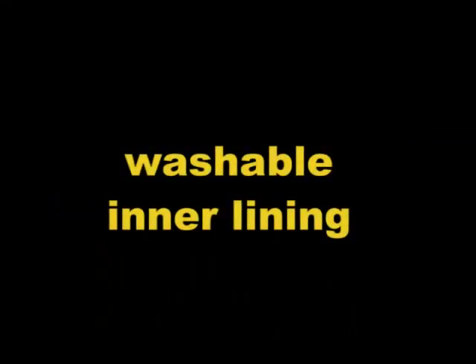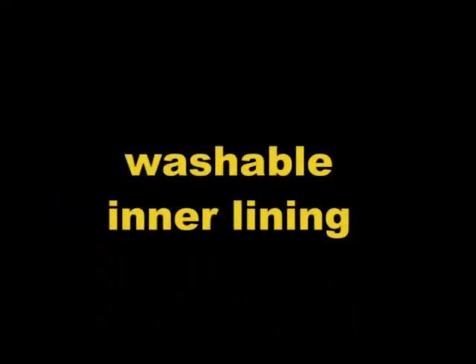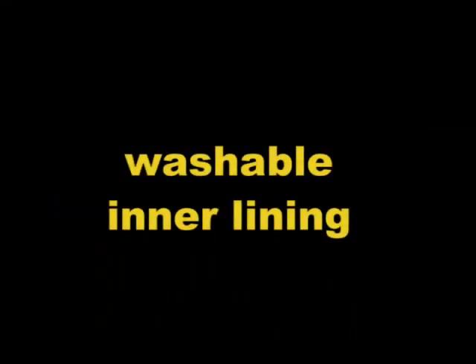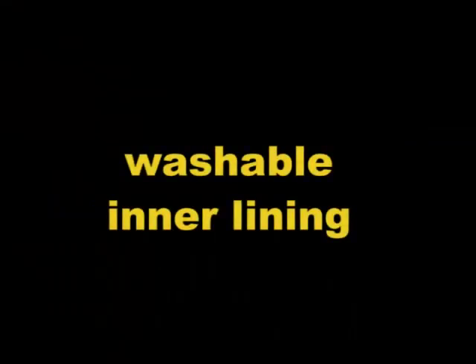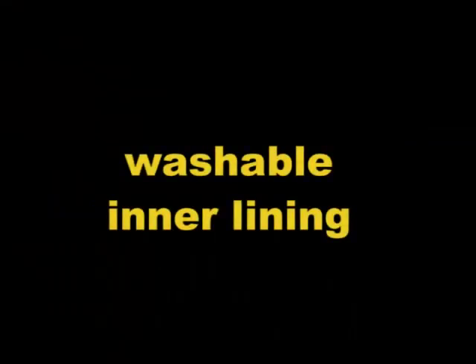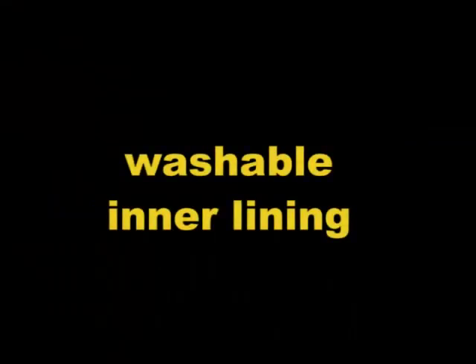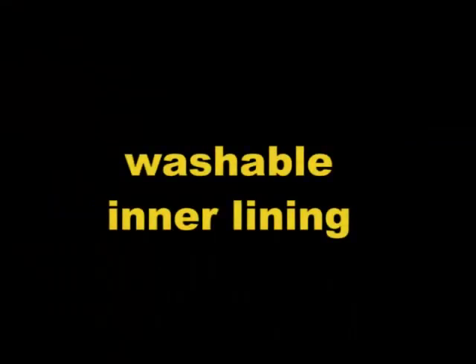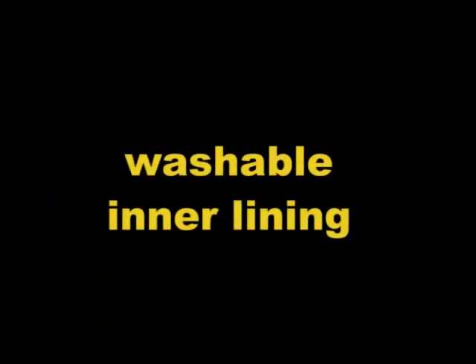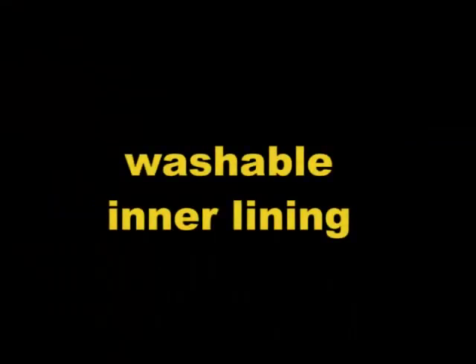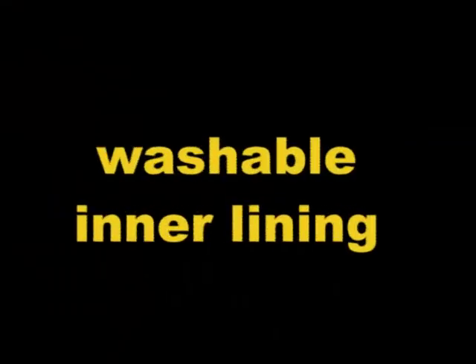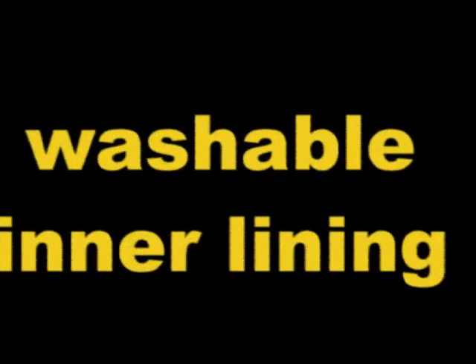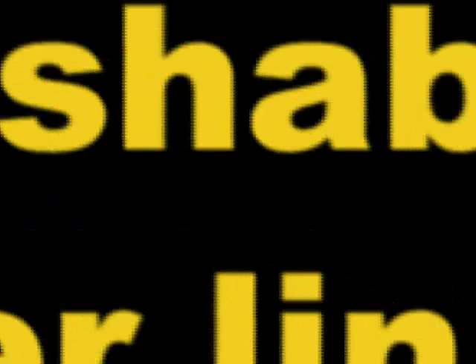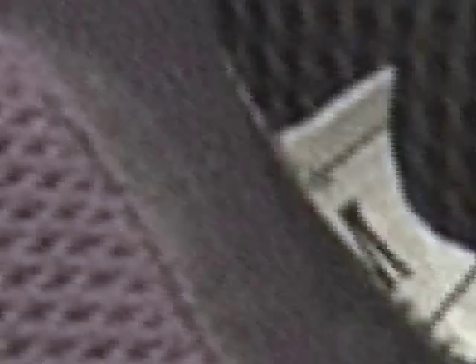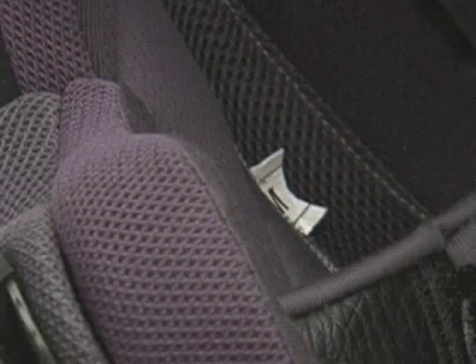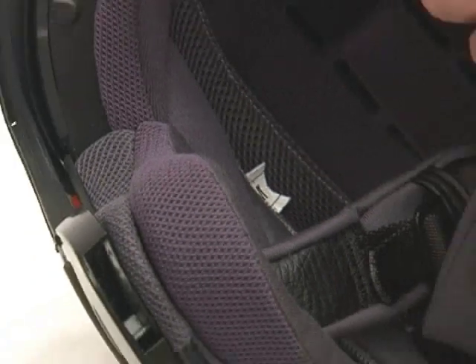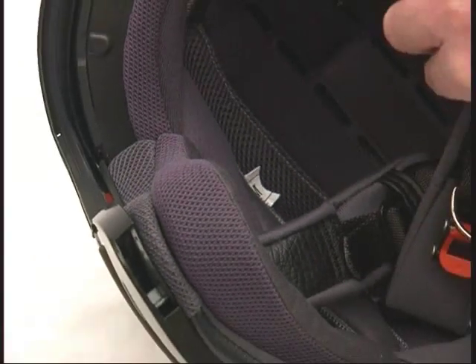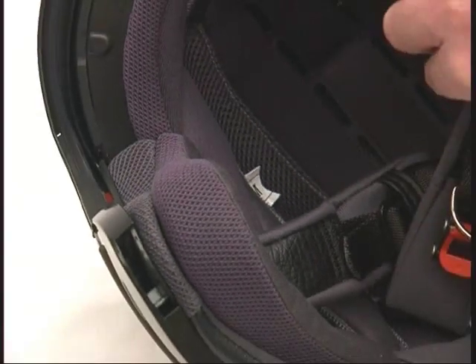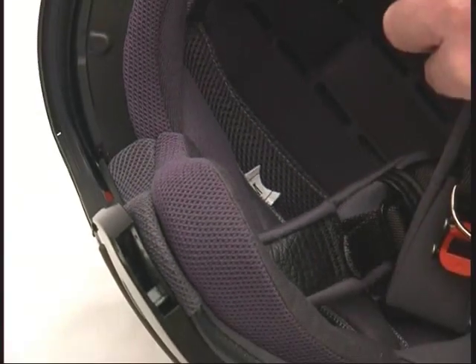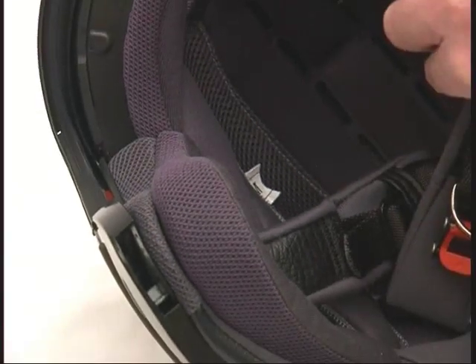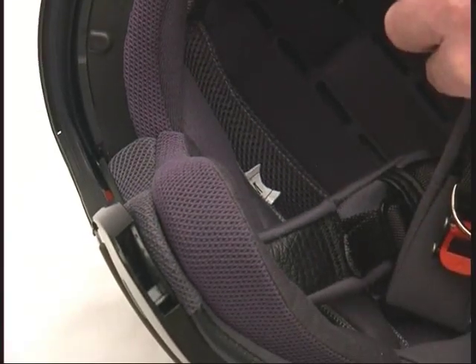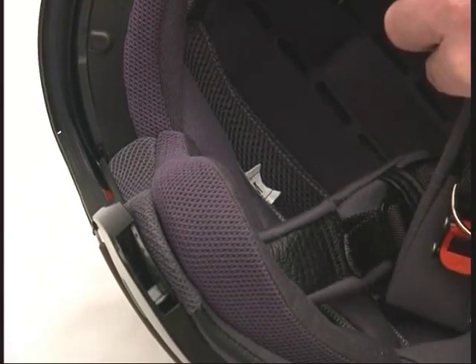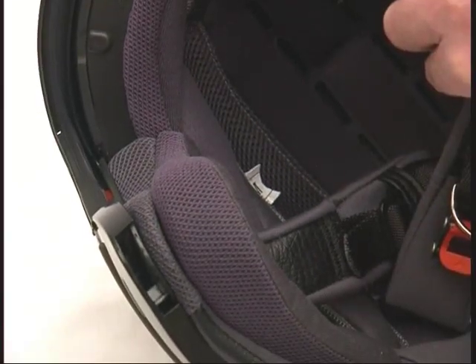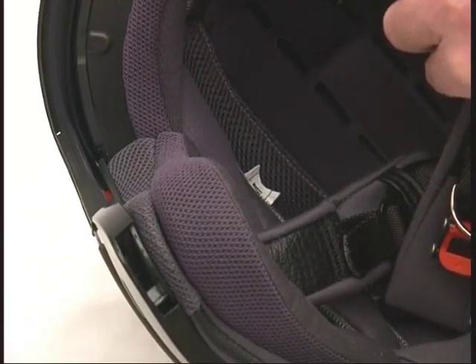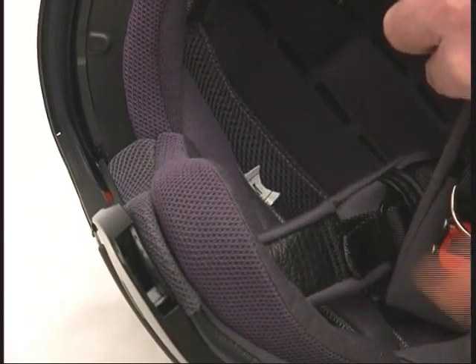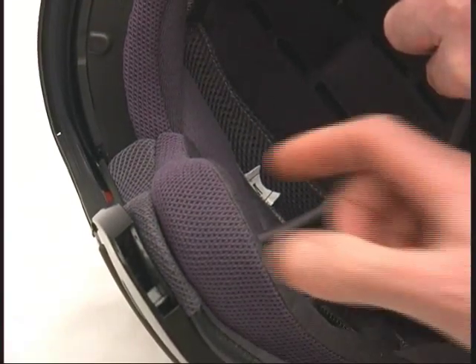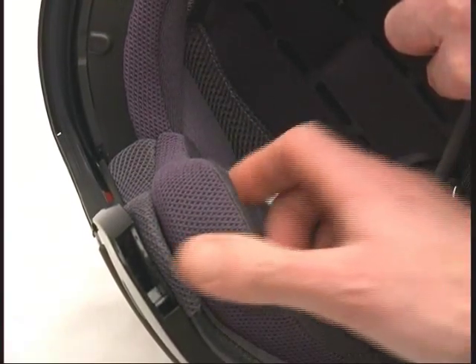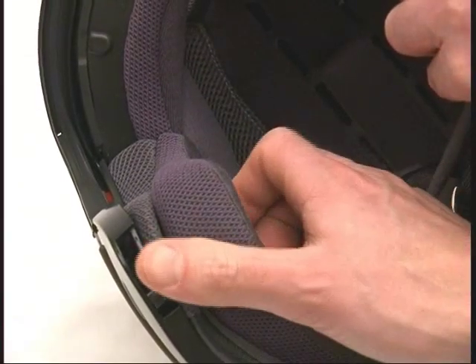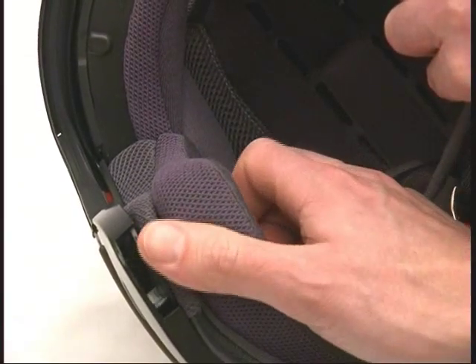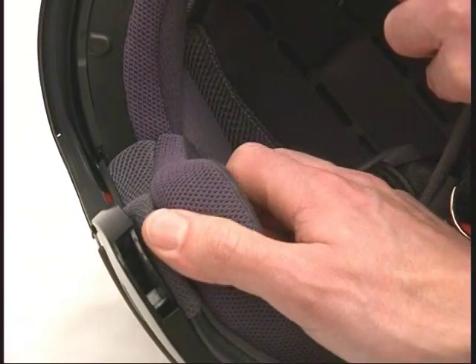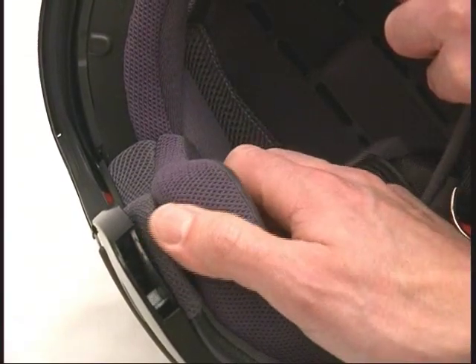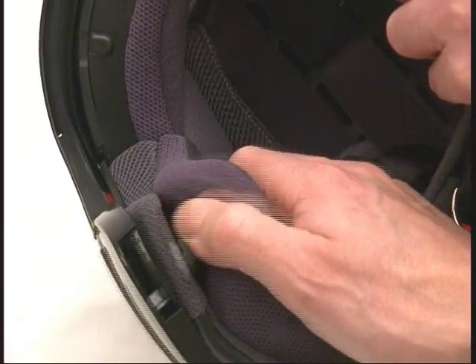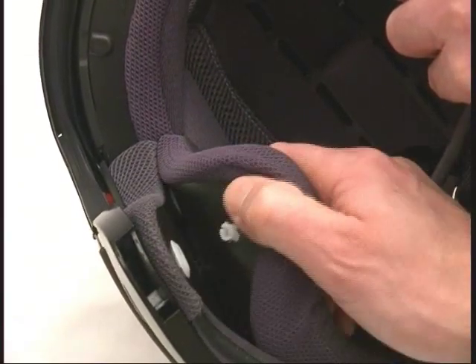Washable inner lining. The washable inner lining is easy to detach.